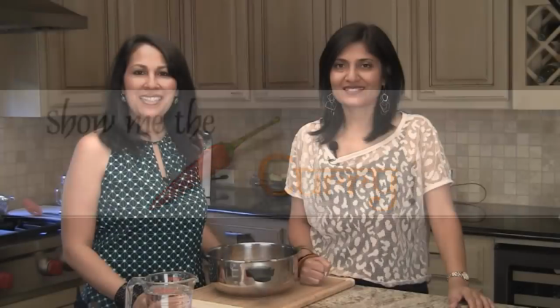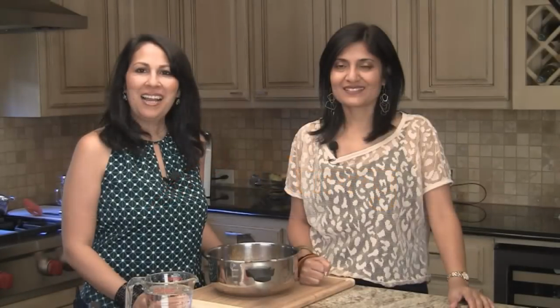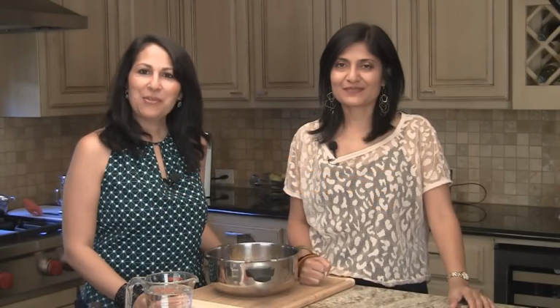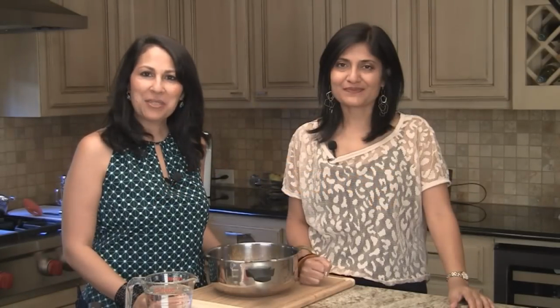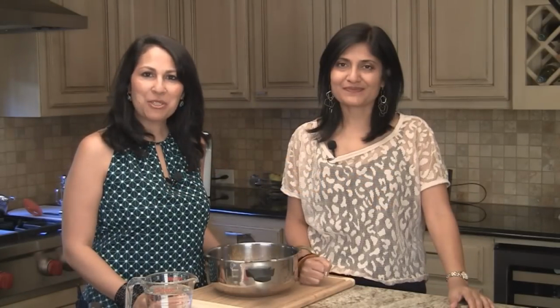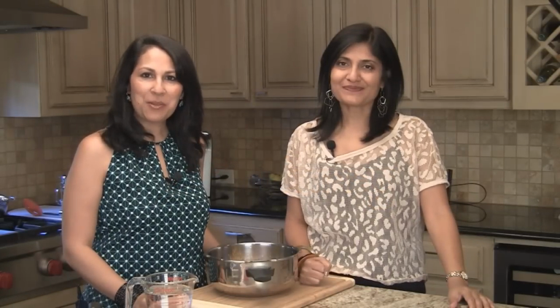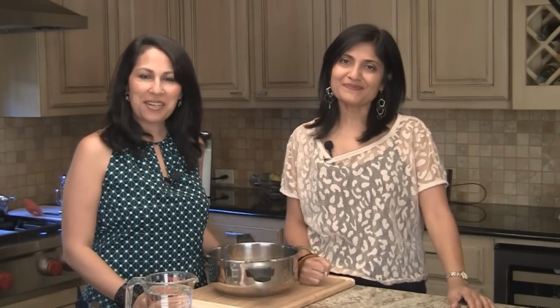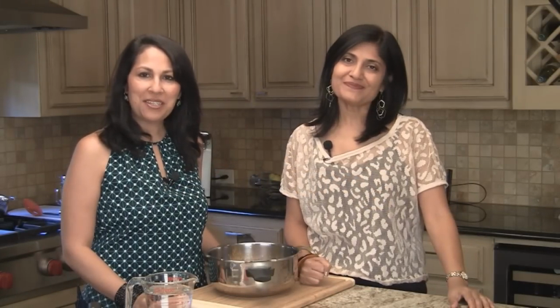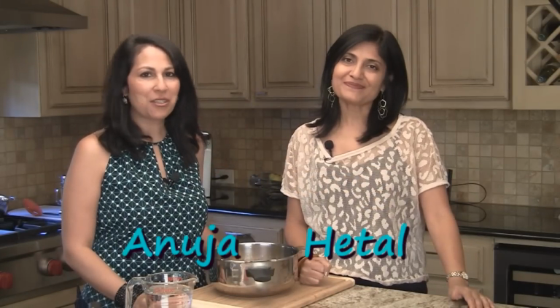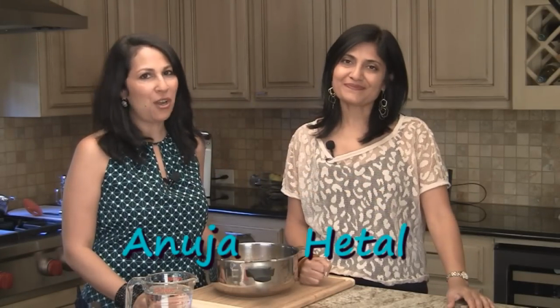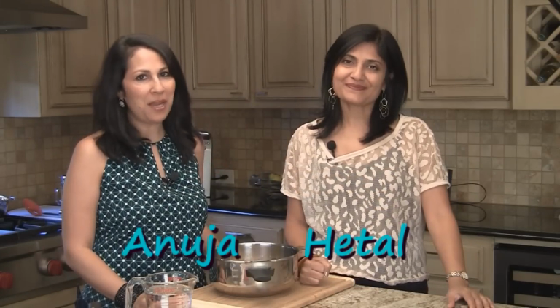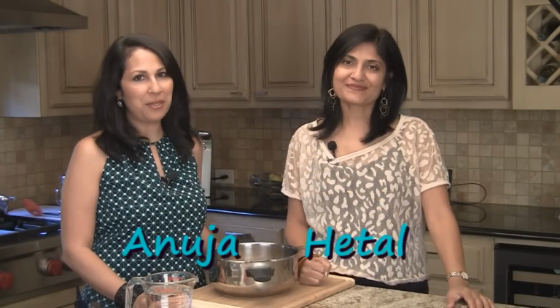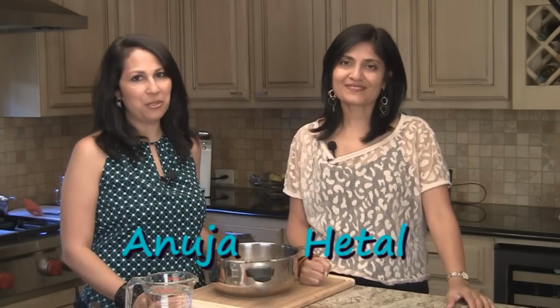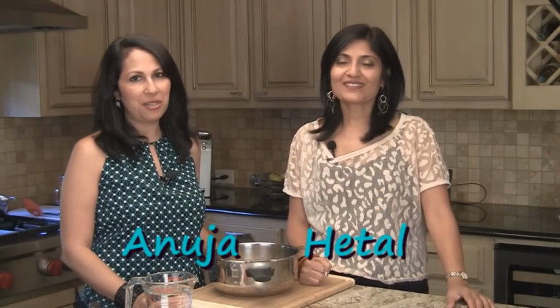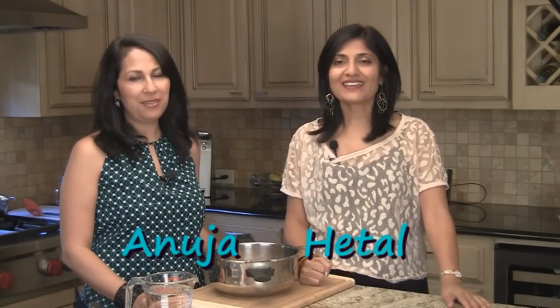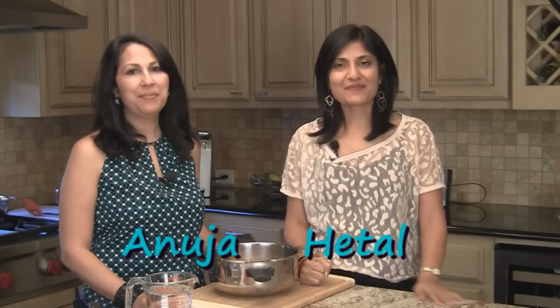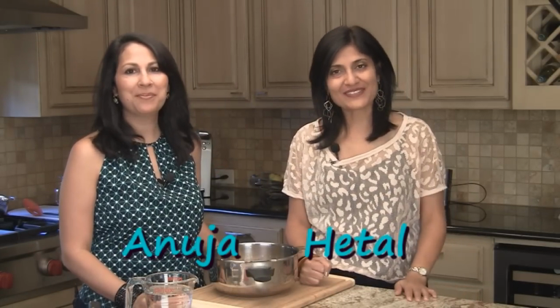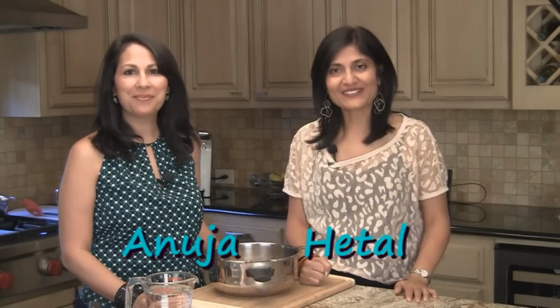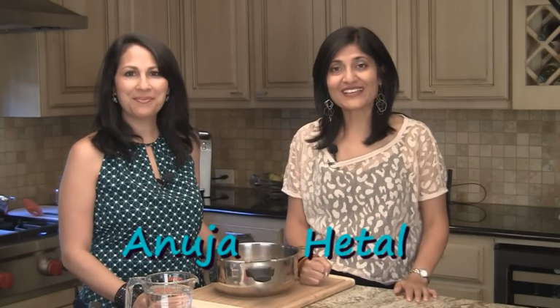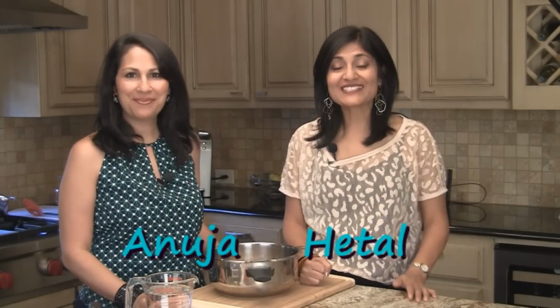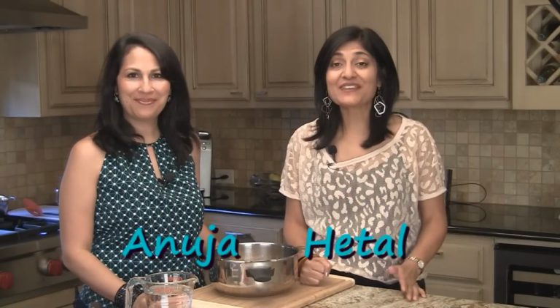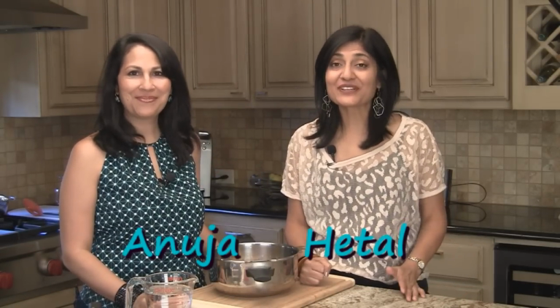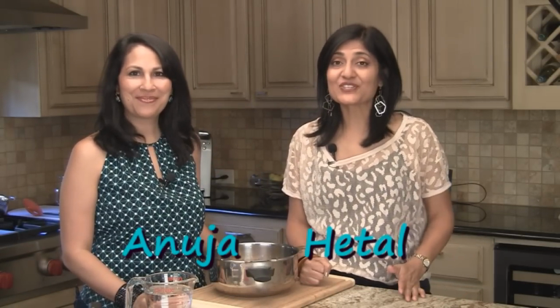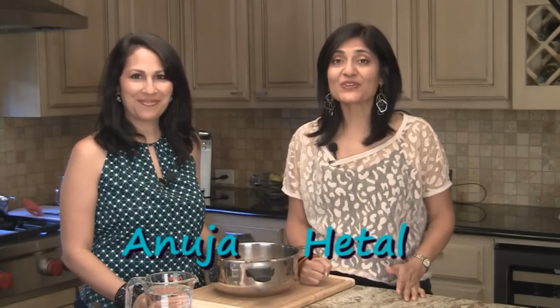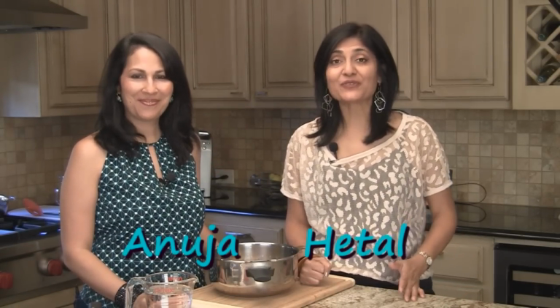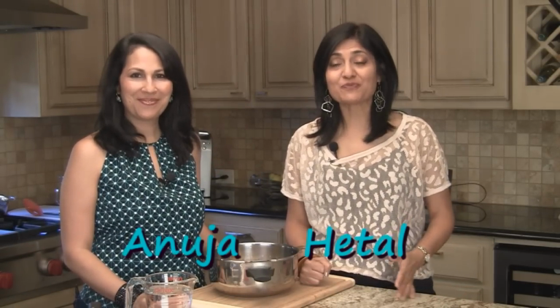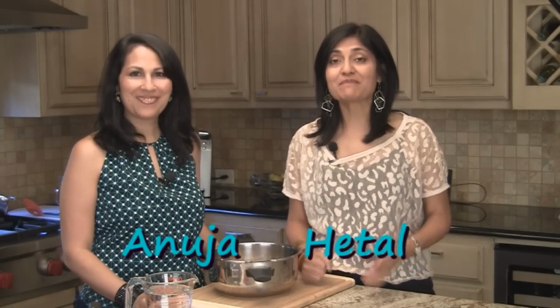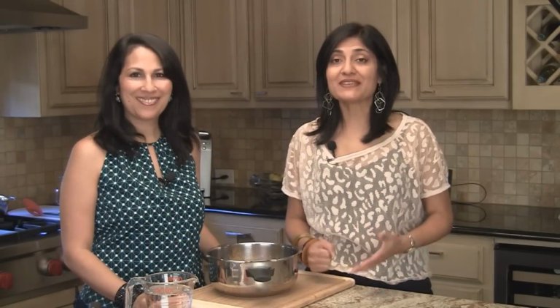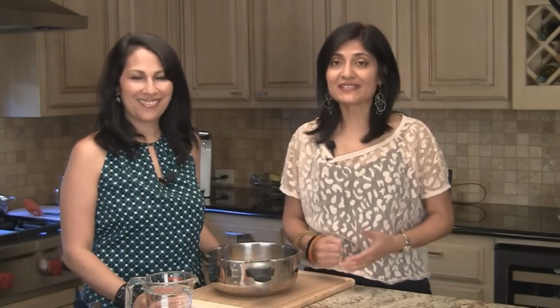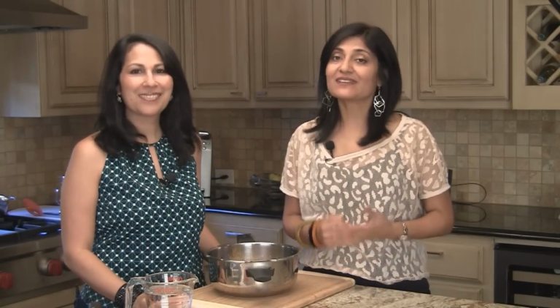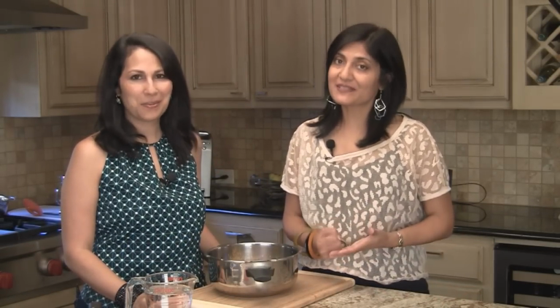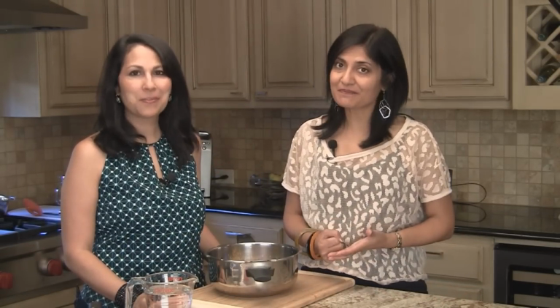Hi, welcome to ShowMeTheCurry.com. I'm Anuja. And I'm Hitel. And today we're going to show you how to make basic Rasam.